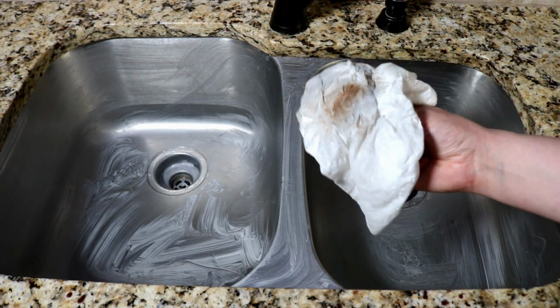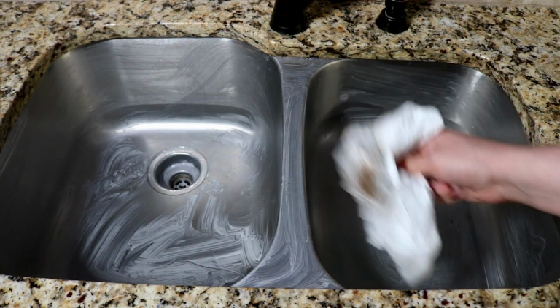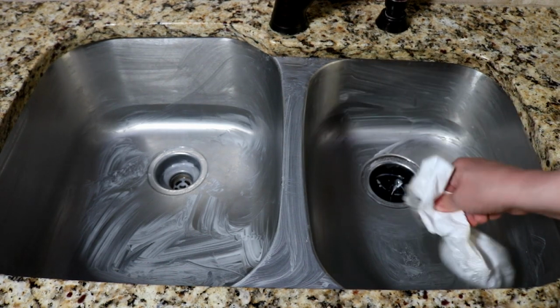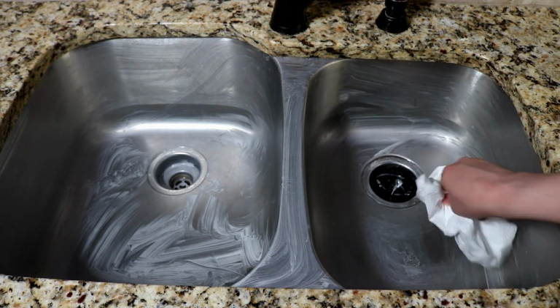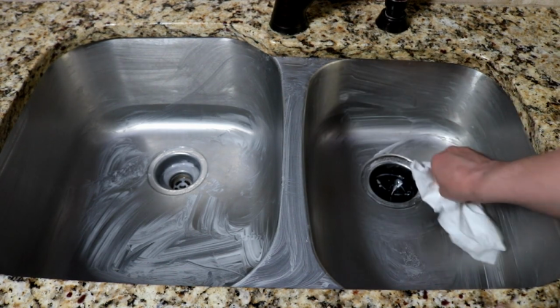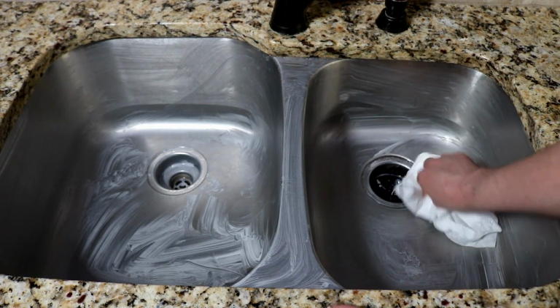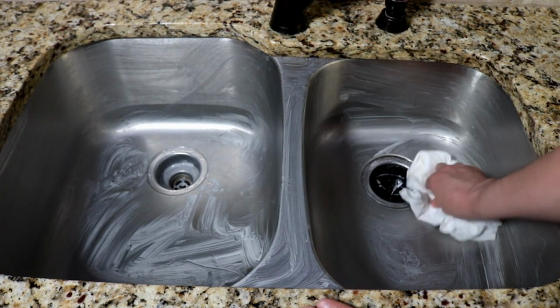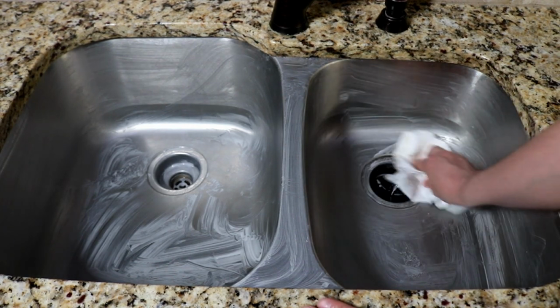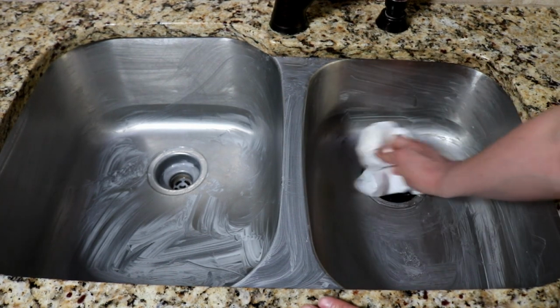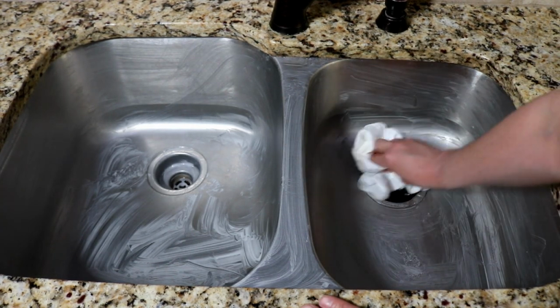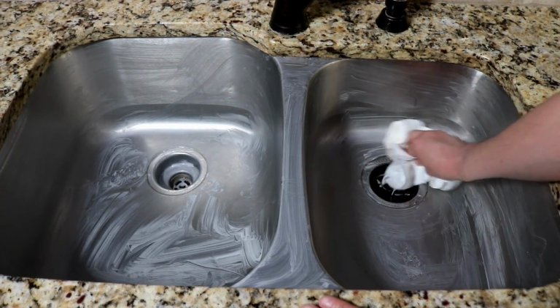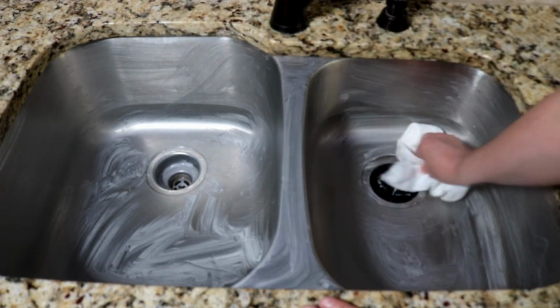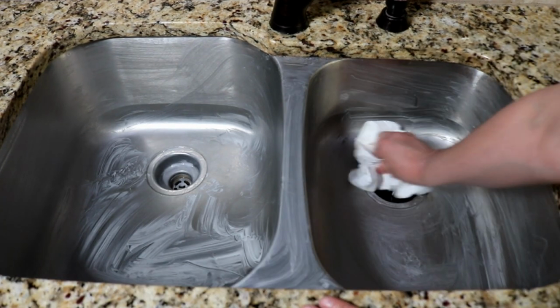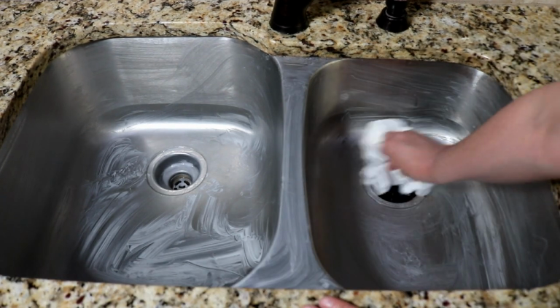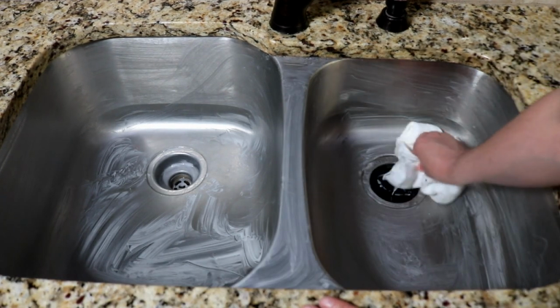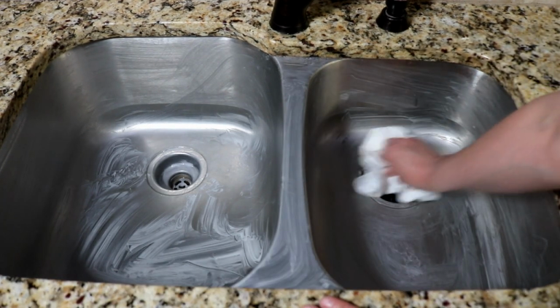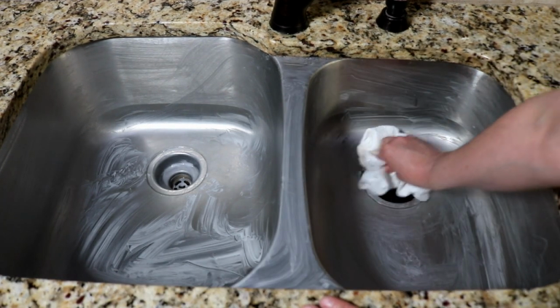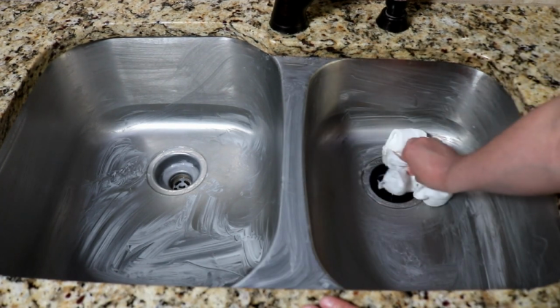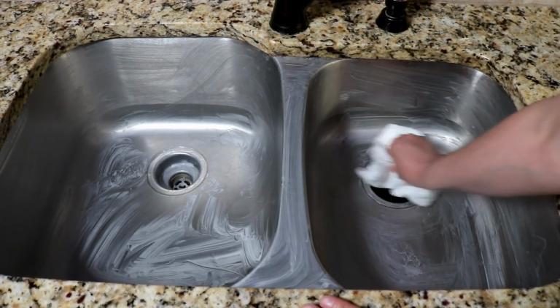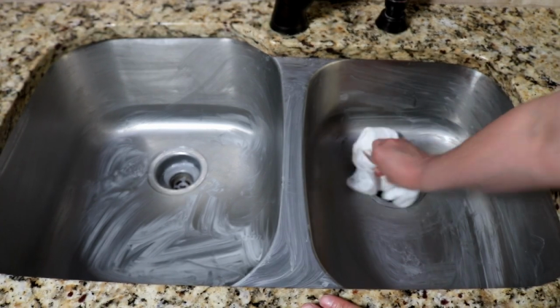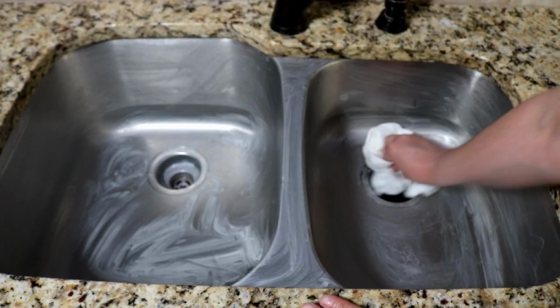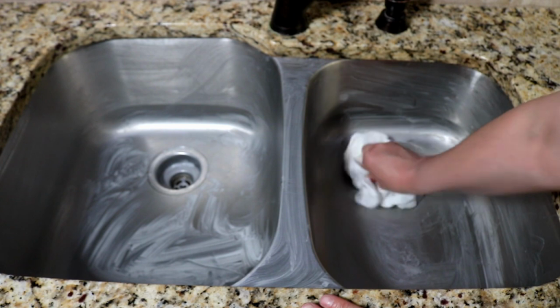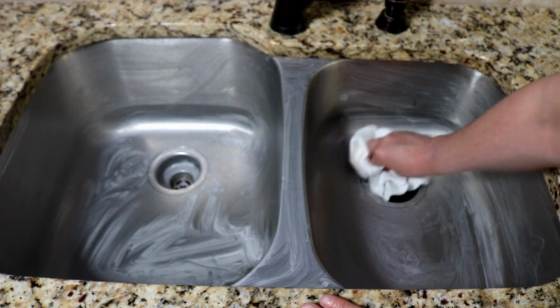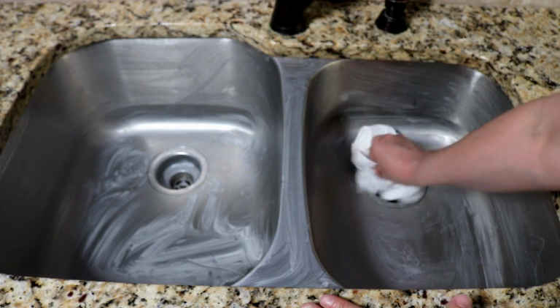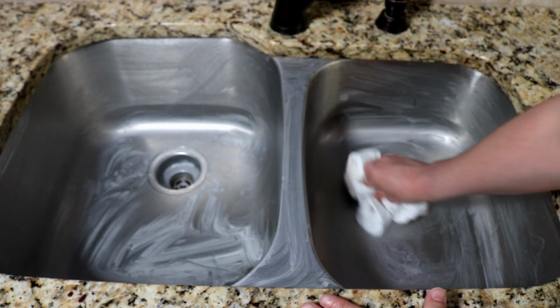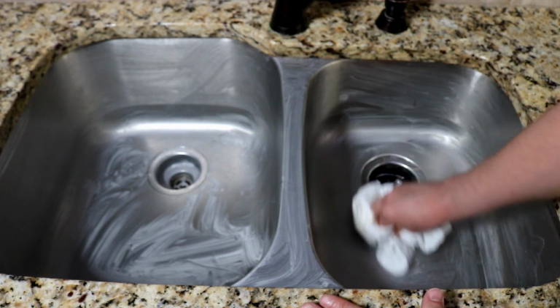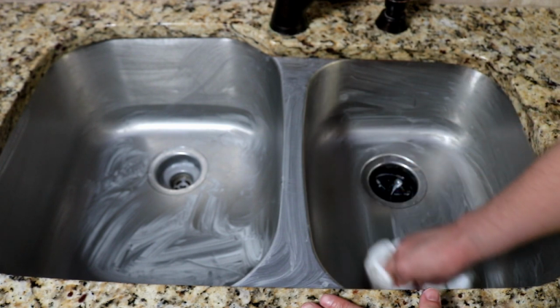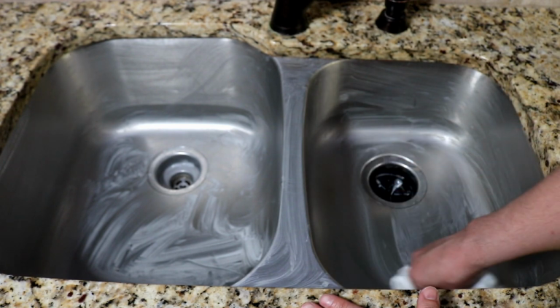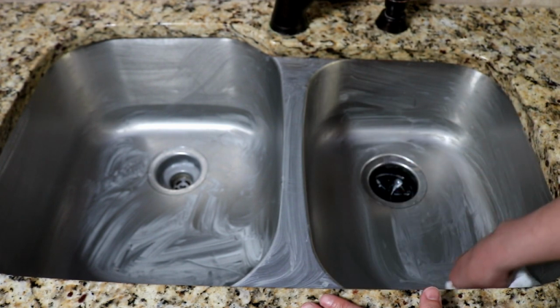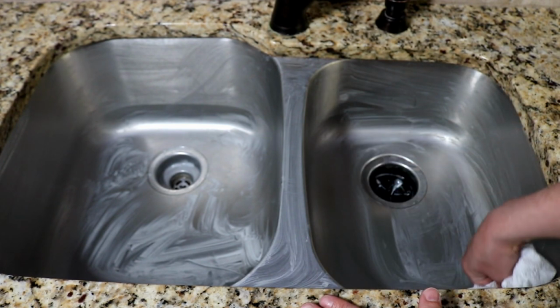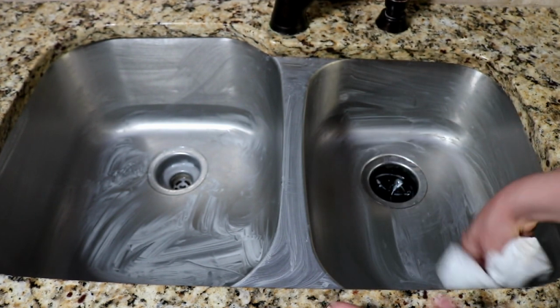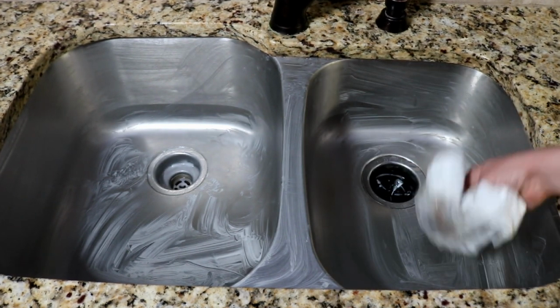It does a really good job getting into some of these cracks and different areas.